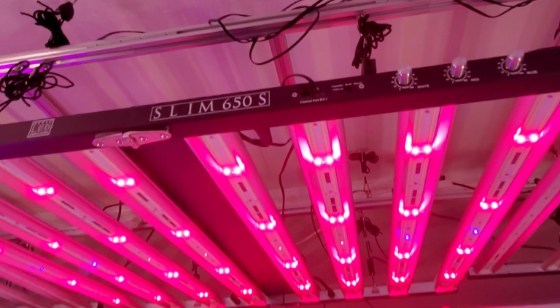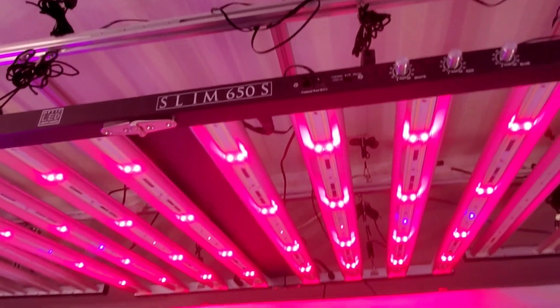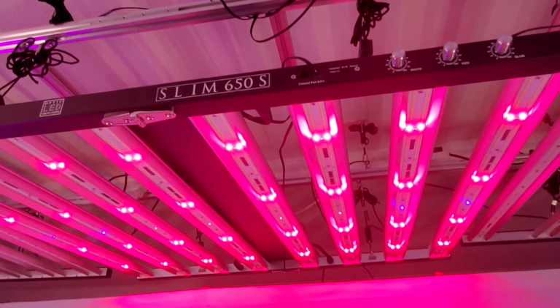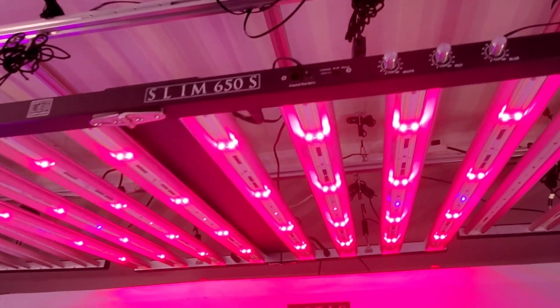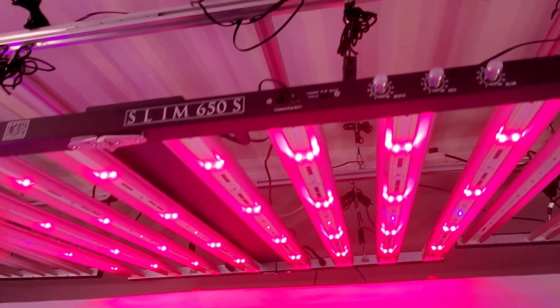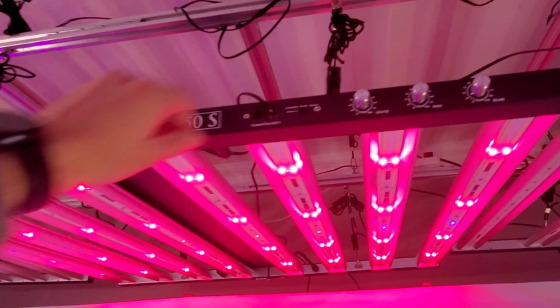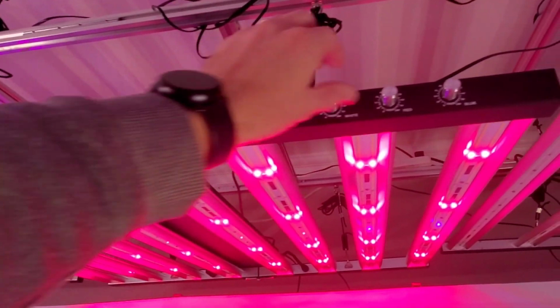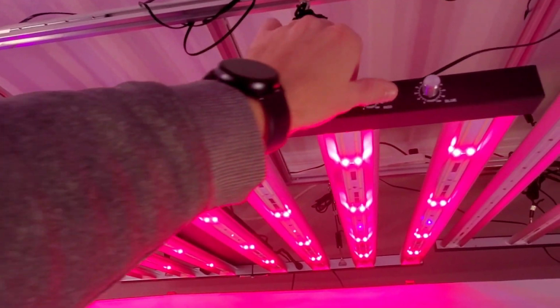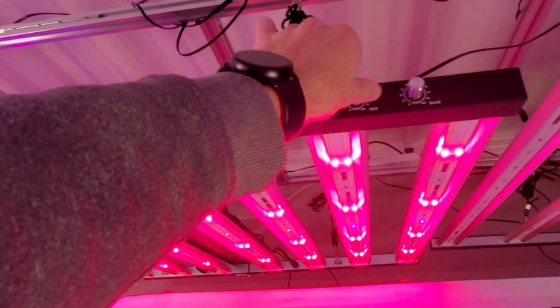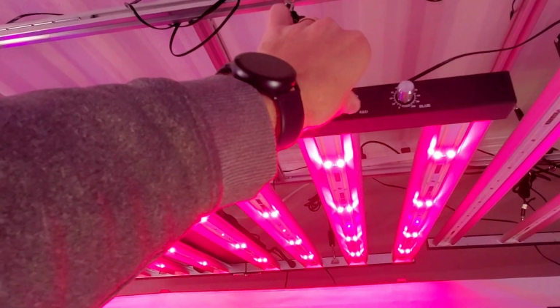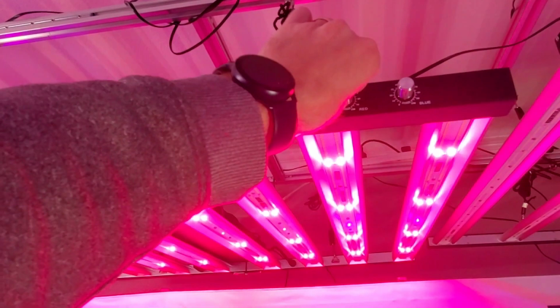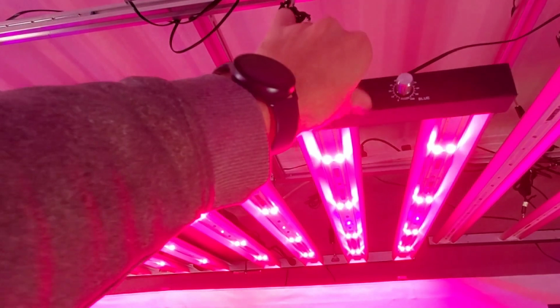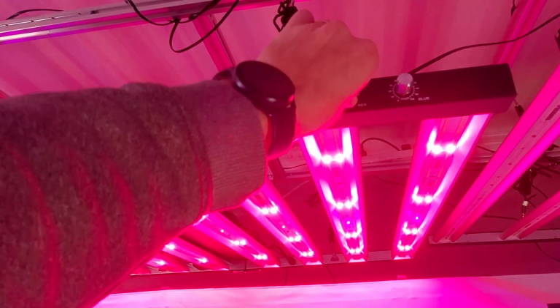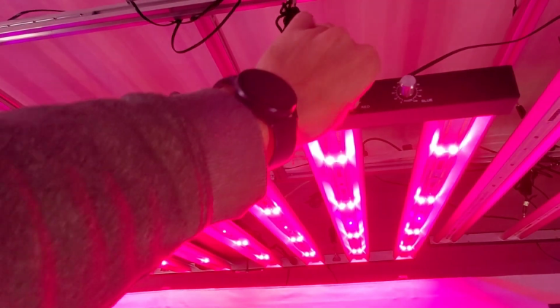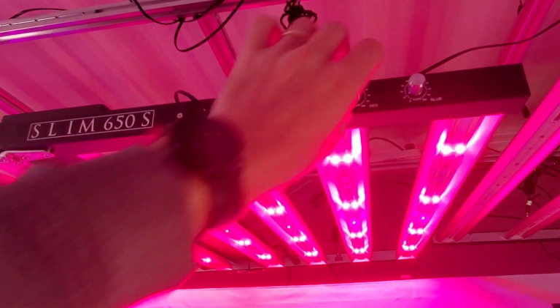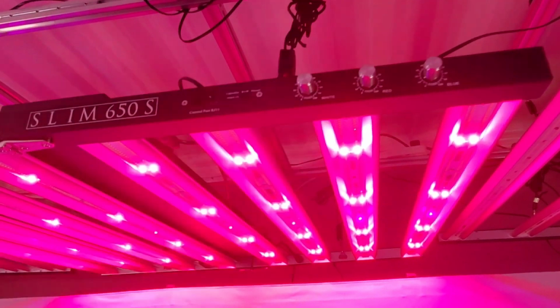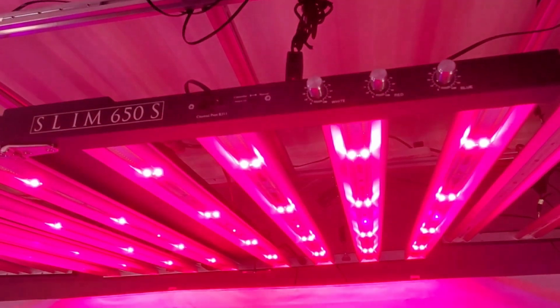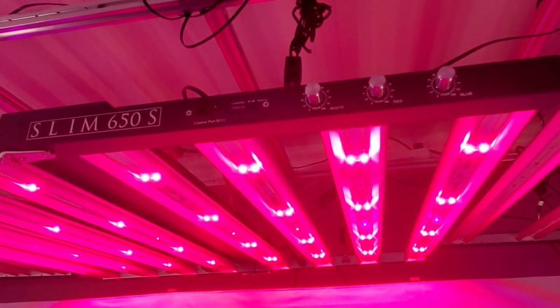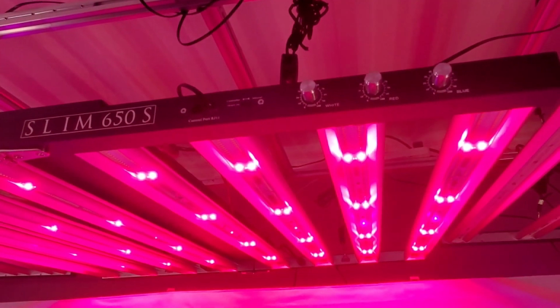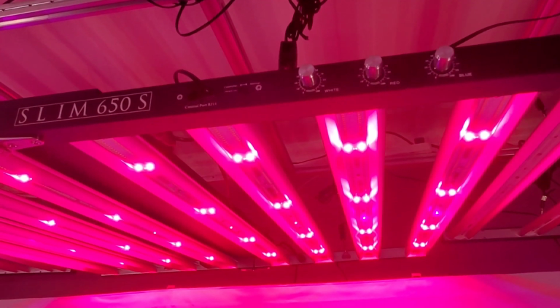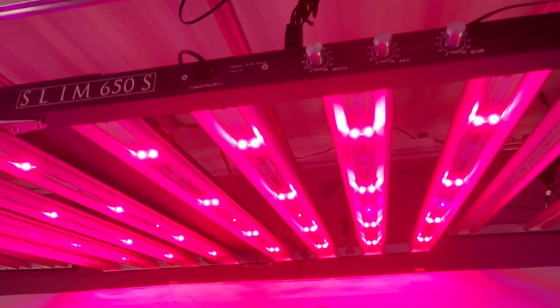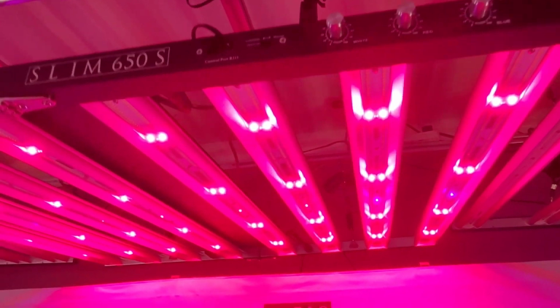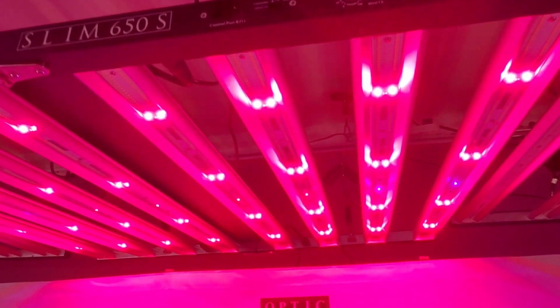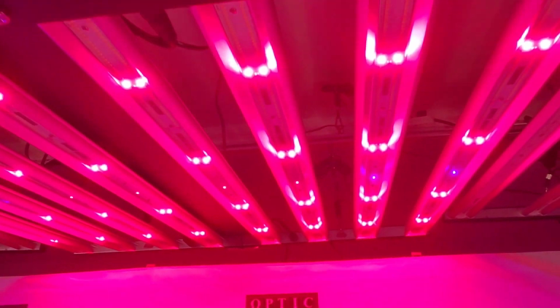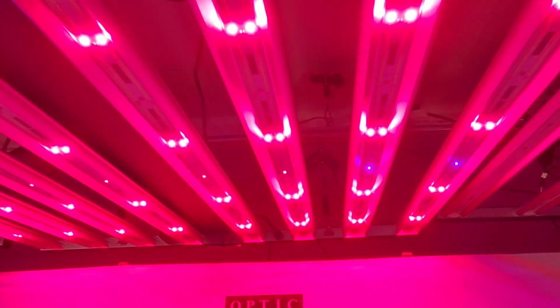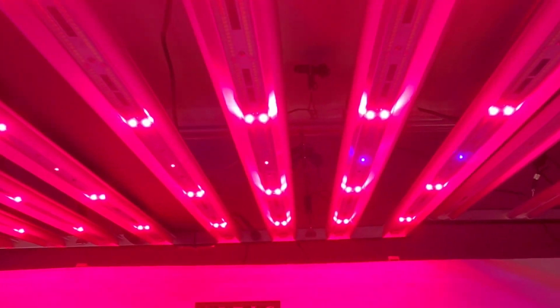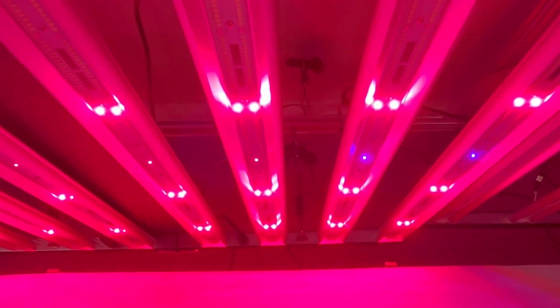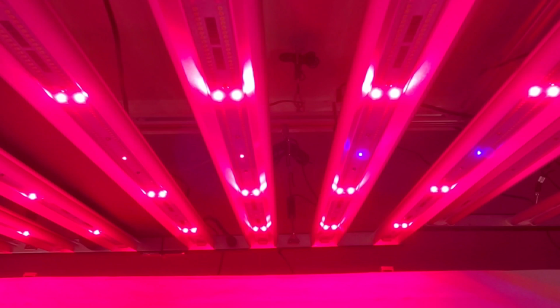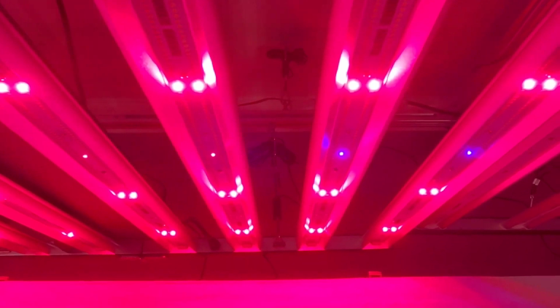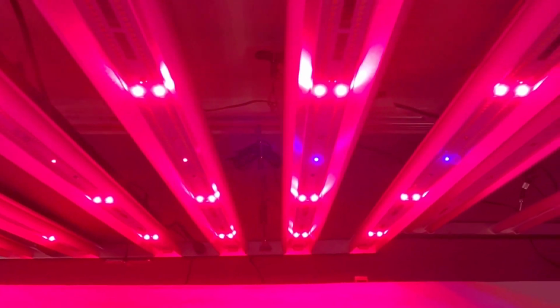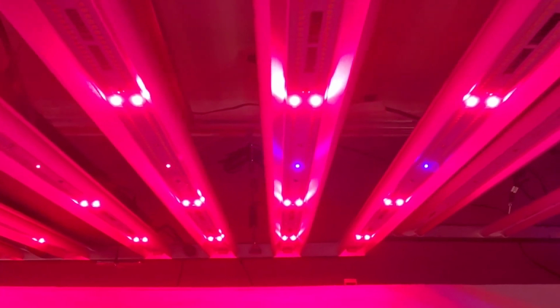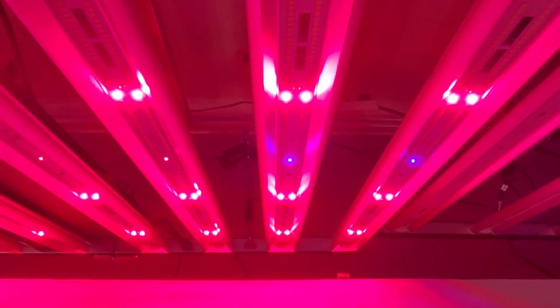These red LEDs are super bright — let me actually turn this up all the way. Those UVs really light up.